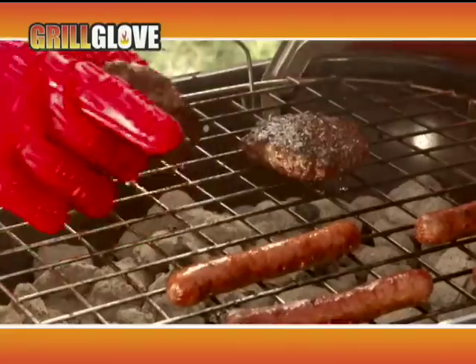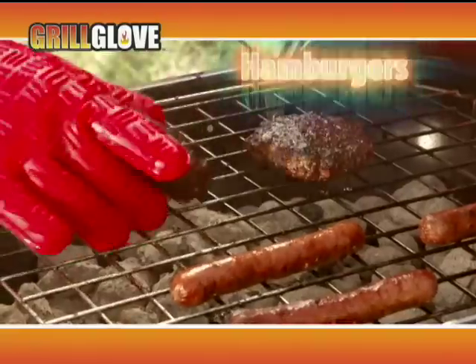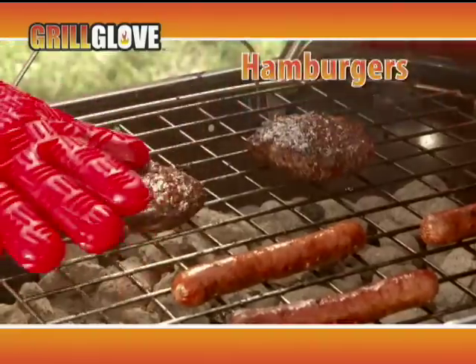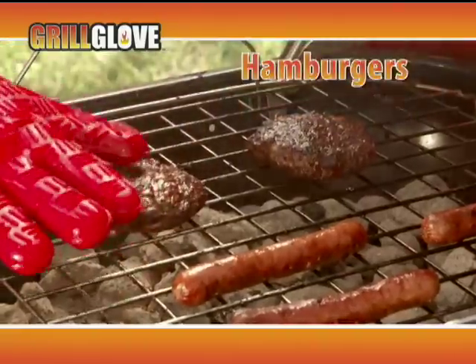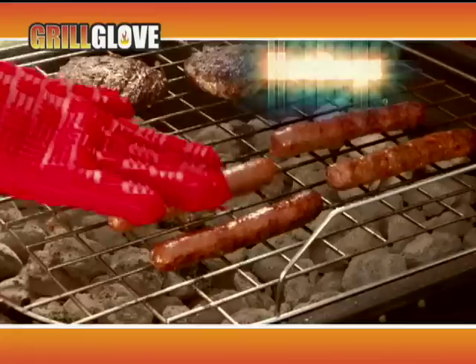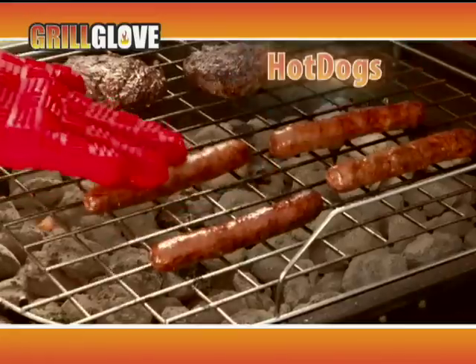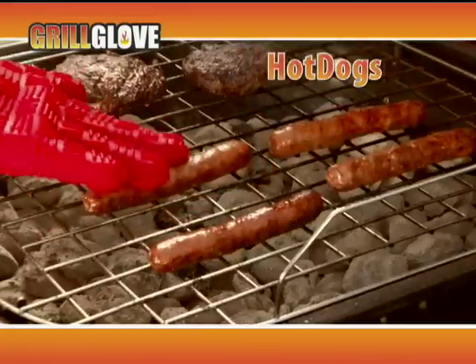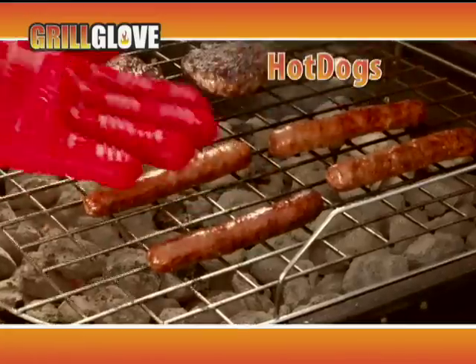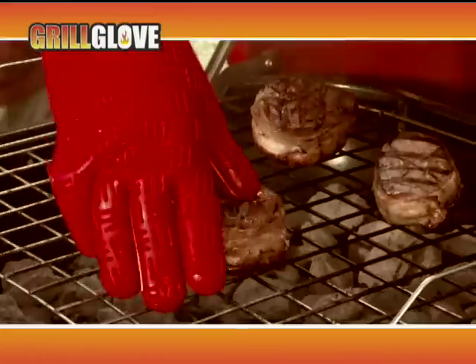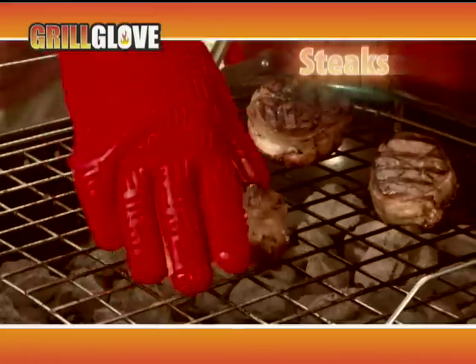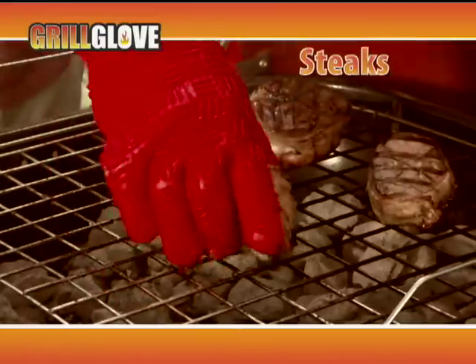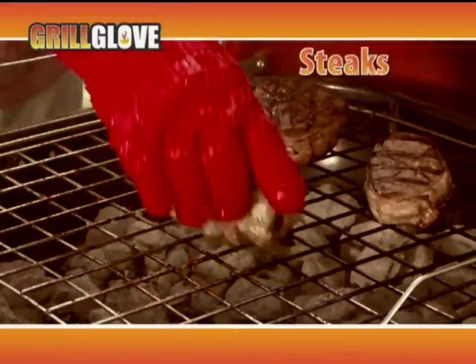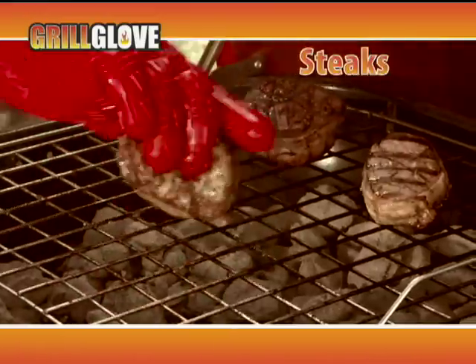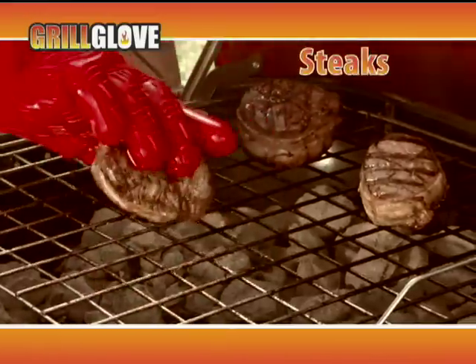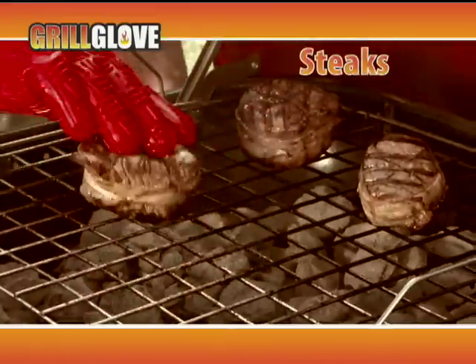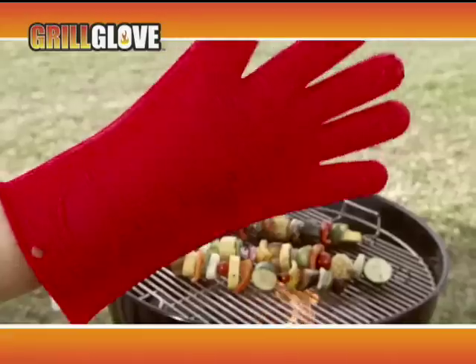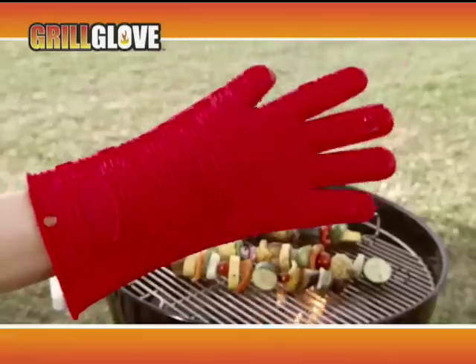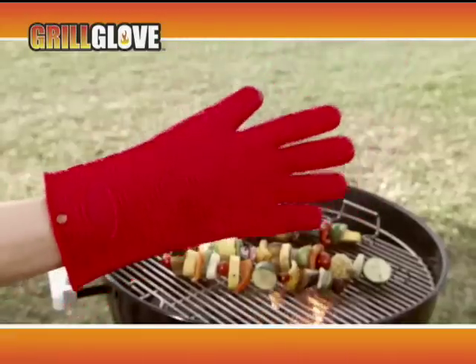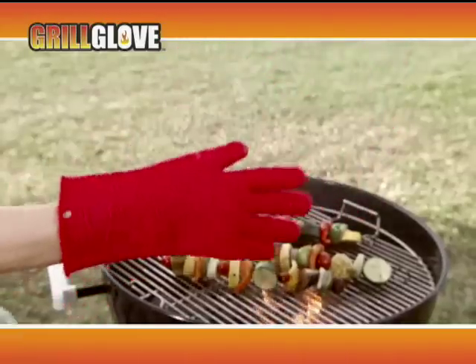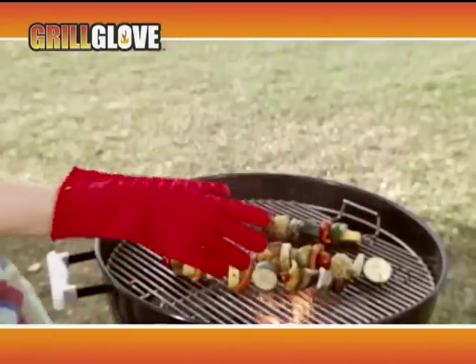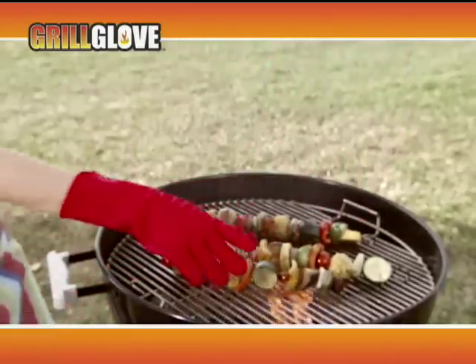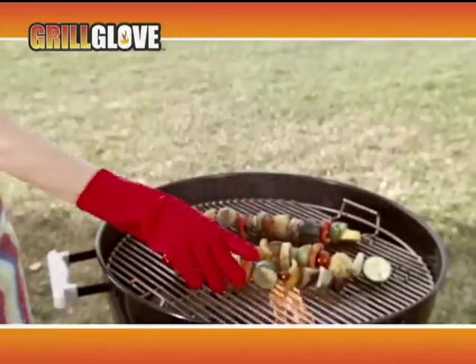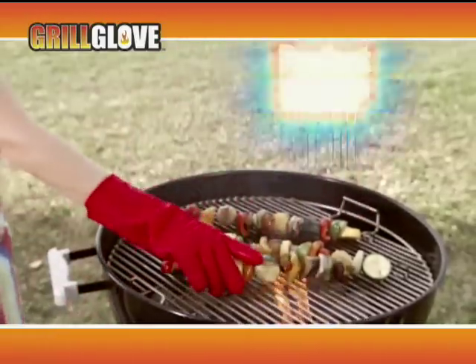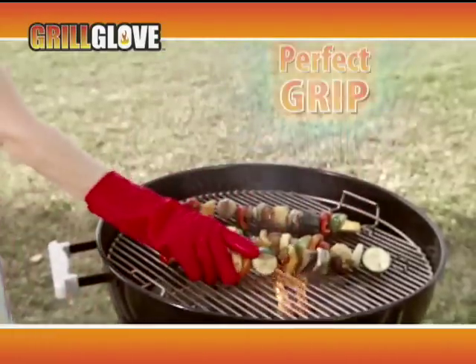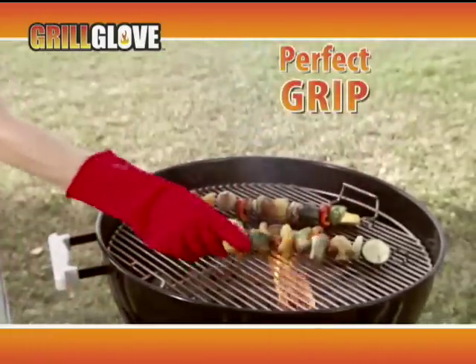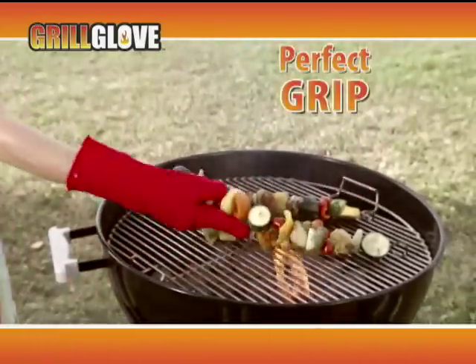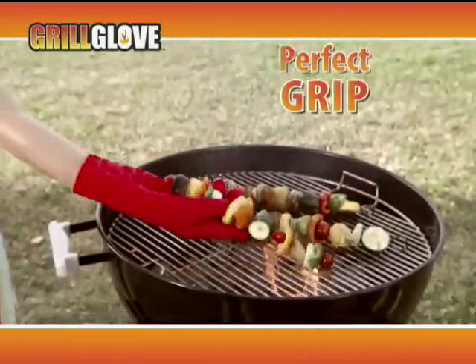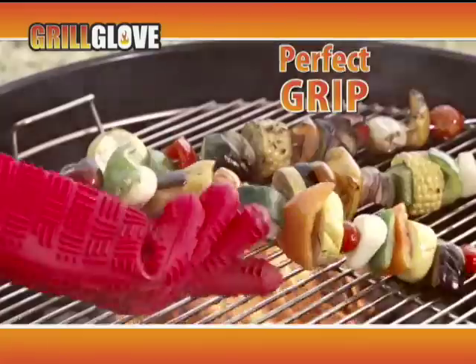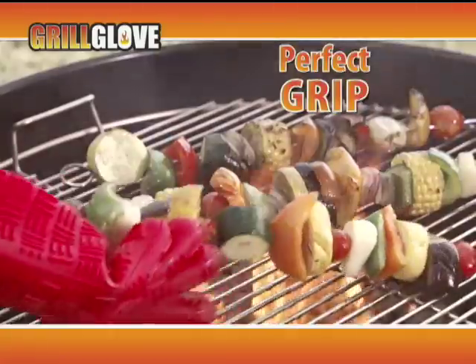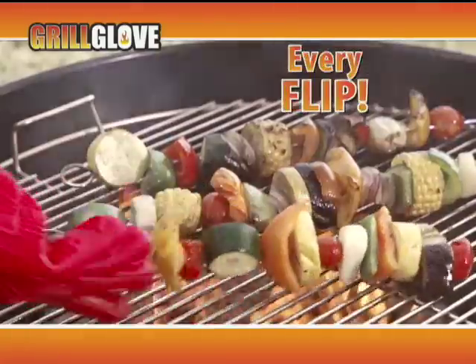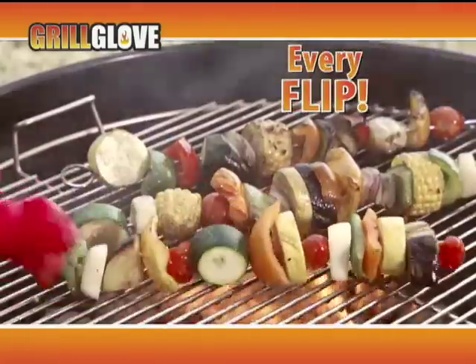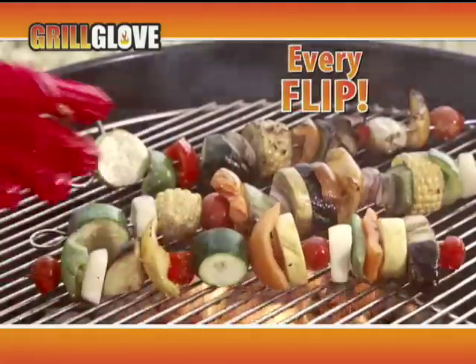Flip hamburgers, hot dogs, and steaks with ease. The Grill Glove is designed to give you the perfect grip for every flip.